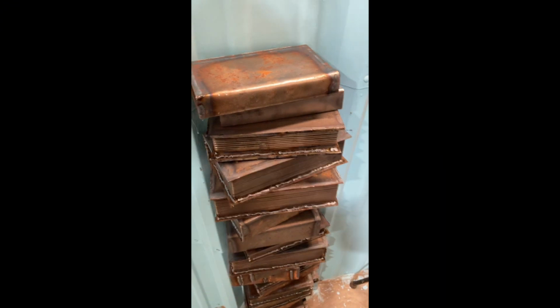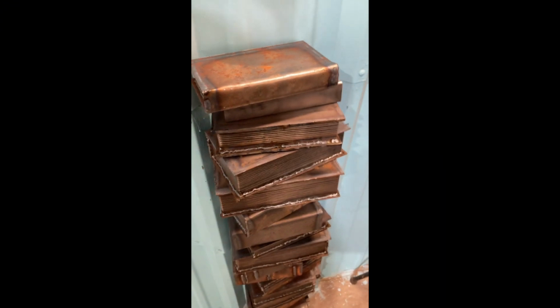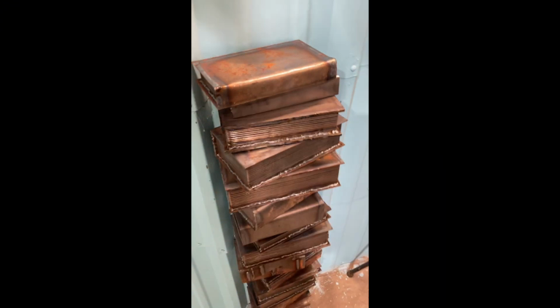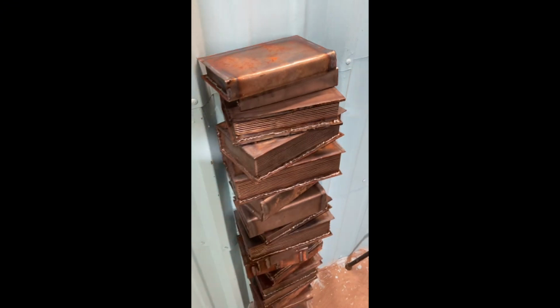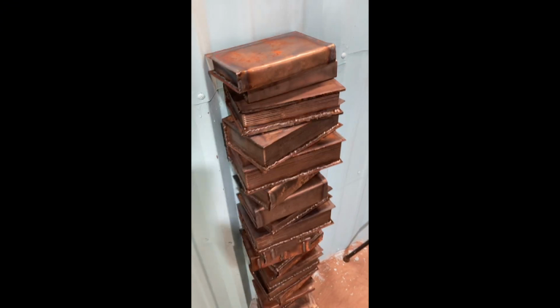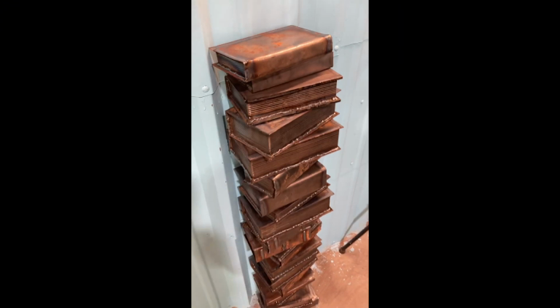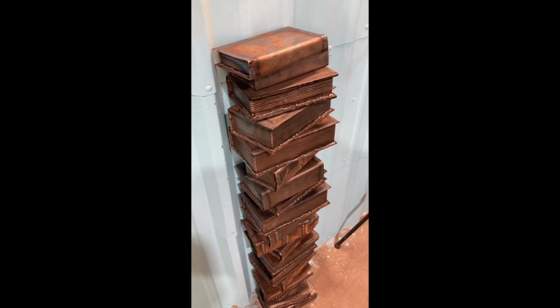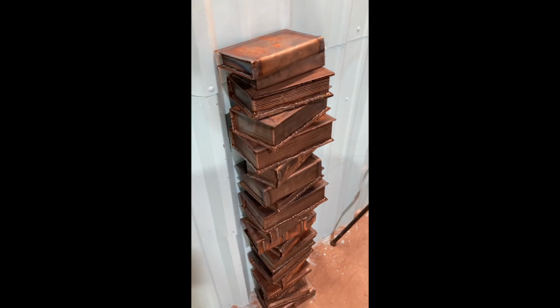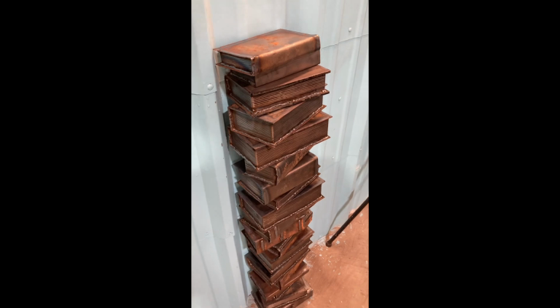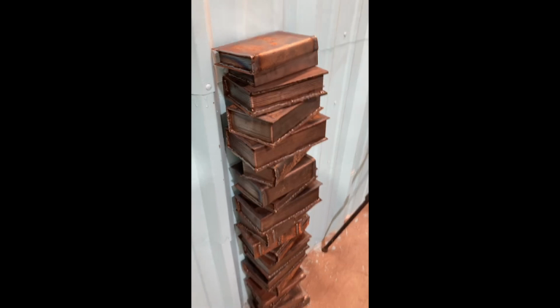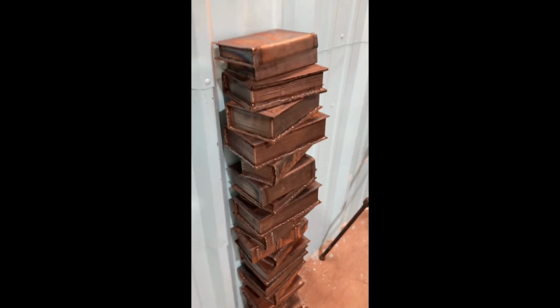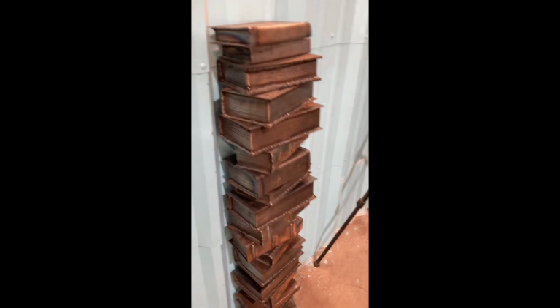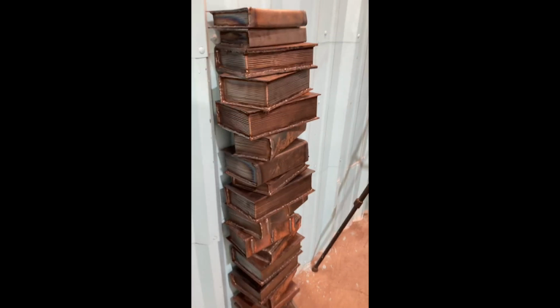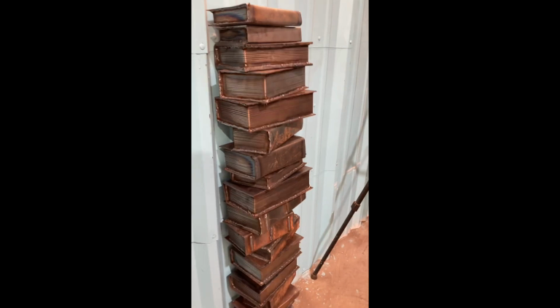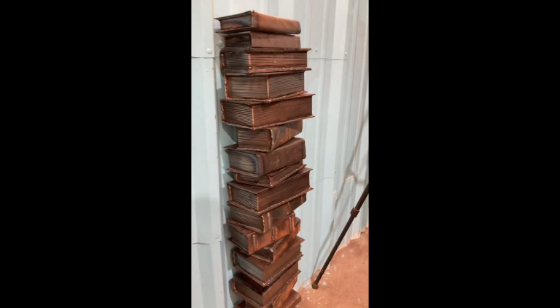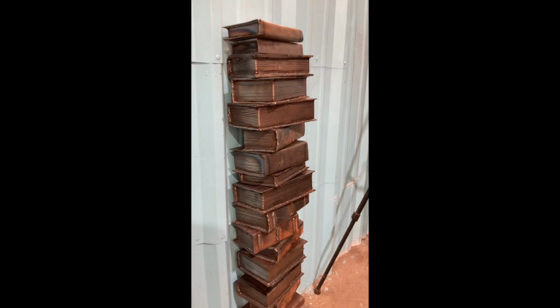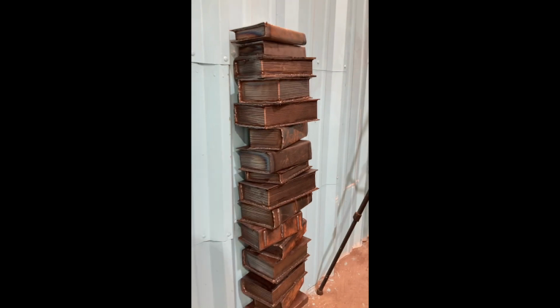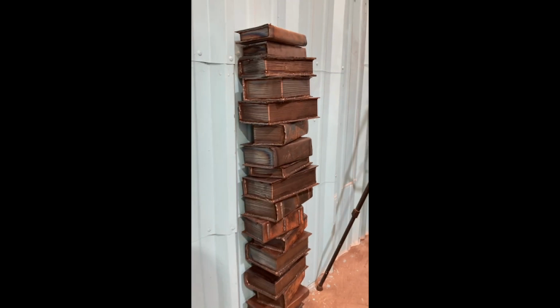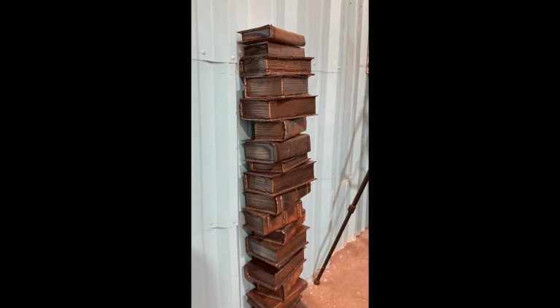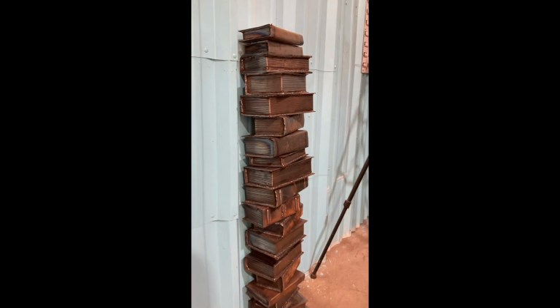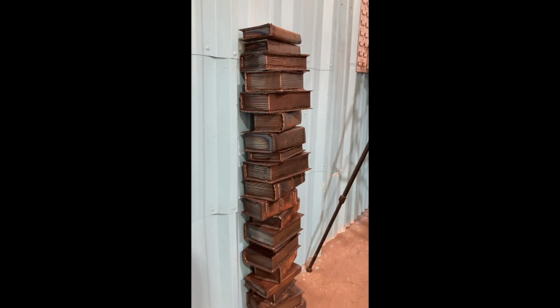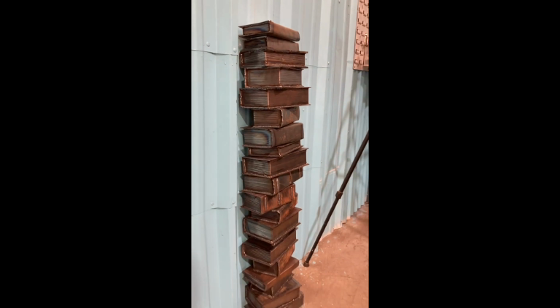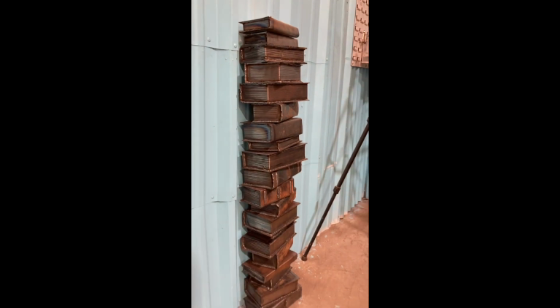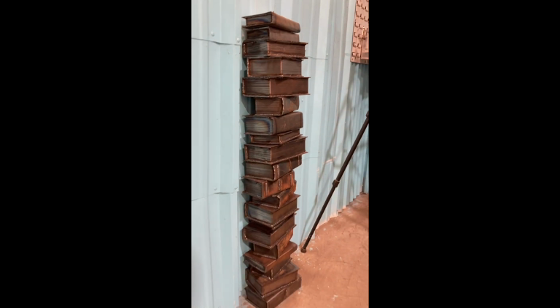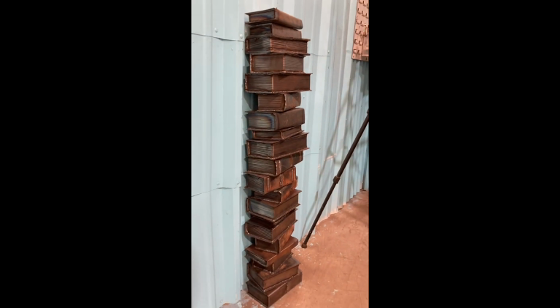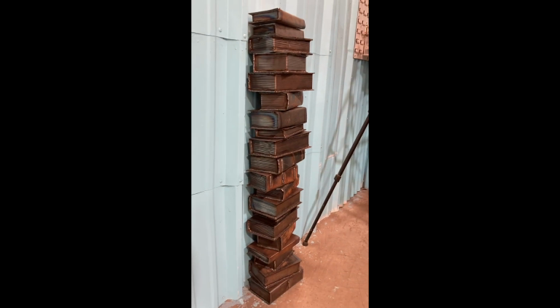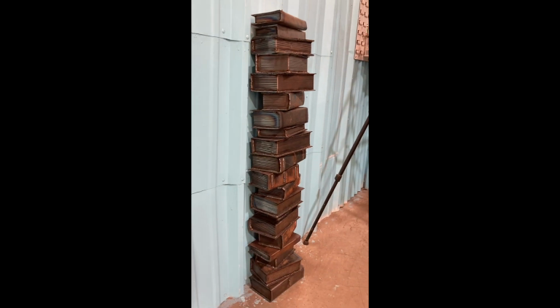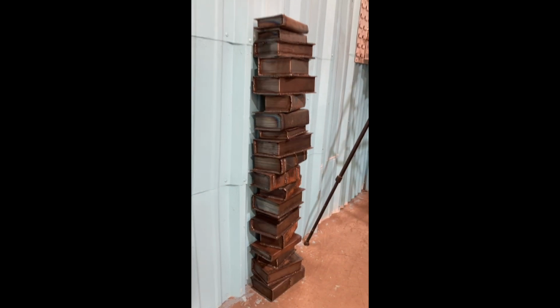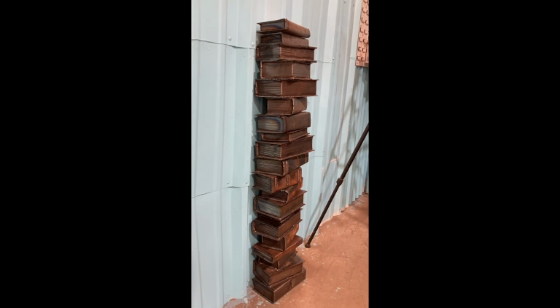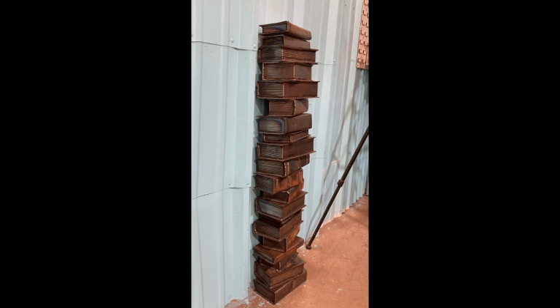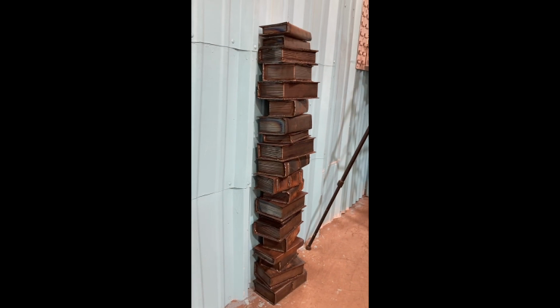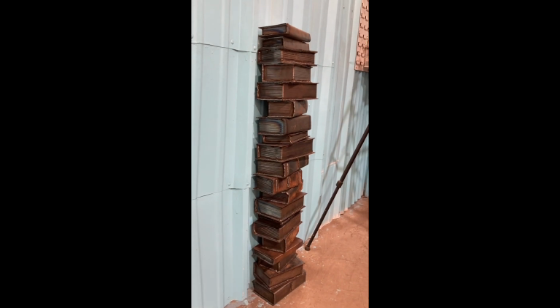I've got about three and a half feet of books right here. Only two more feet to go.